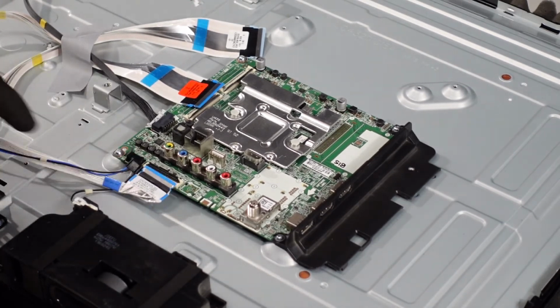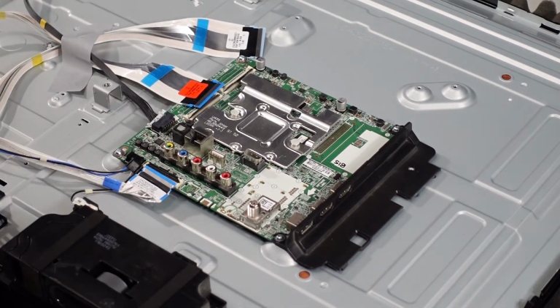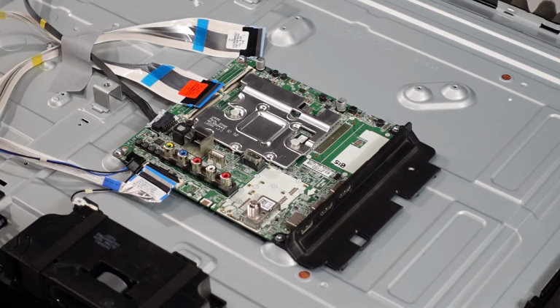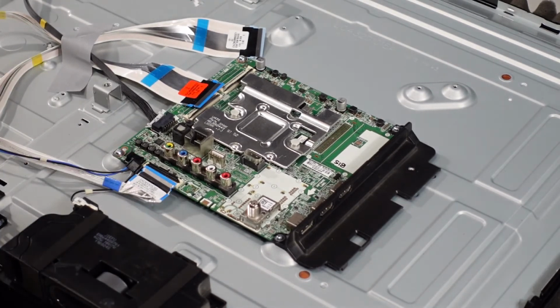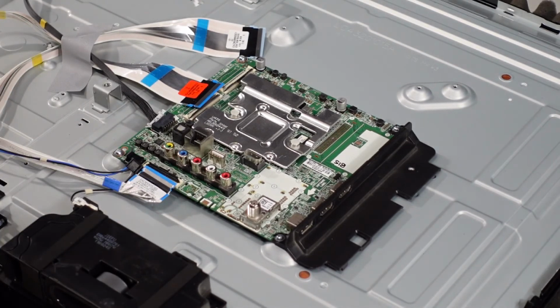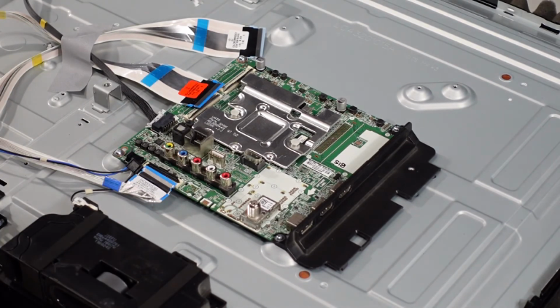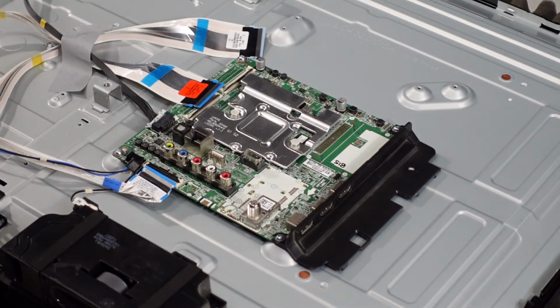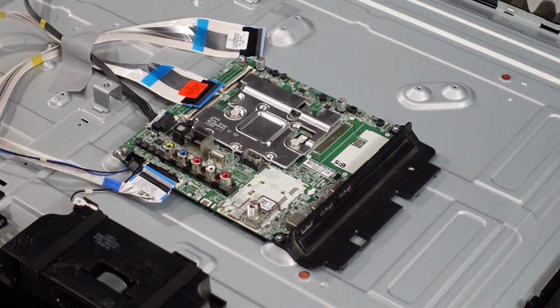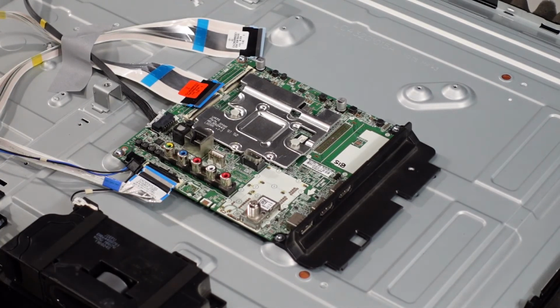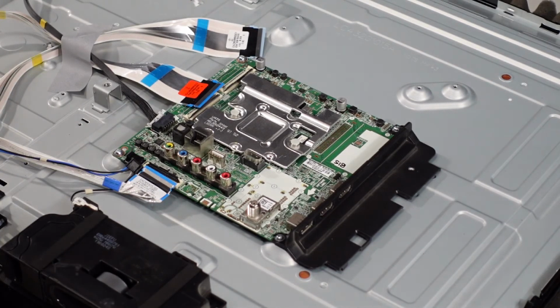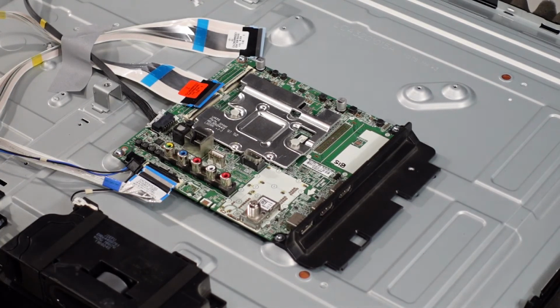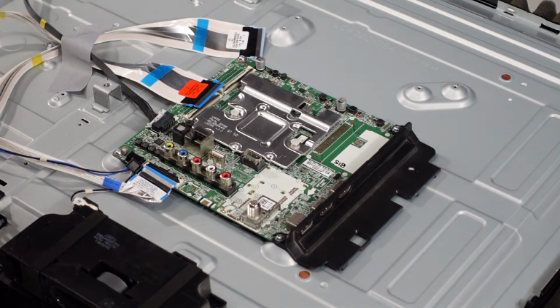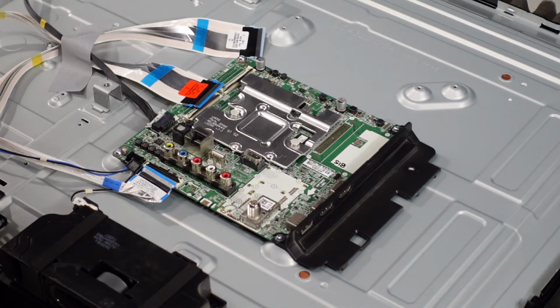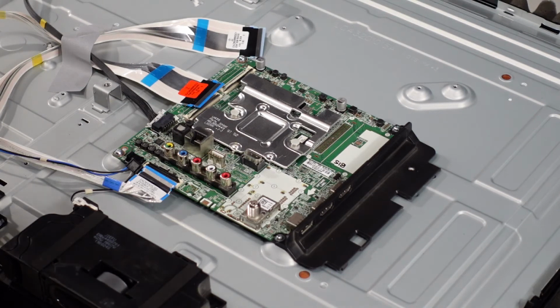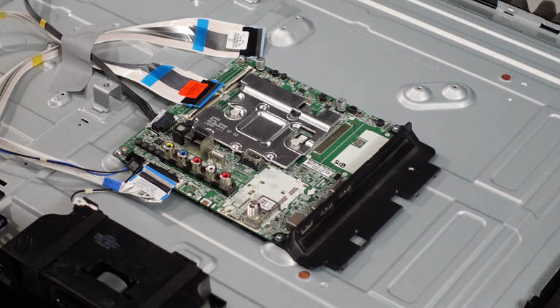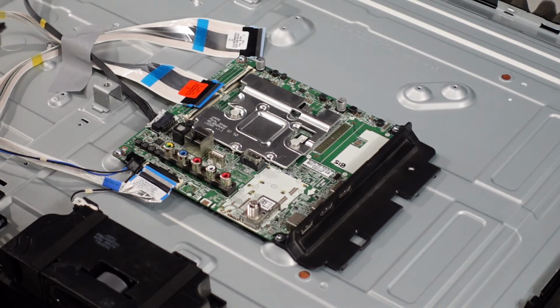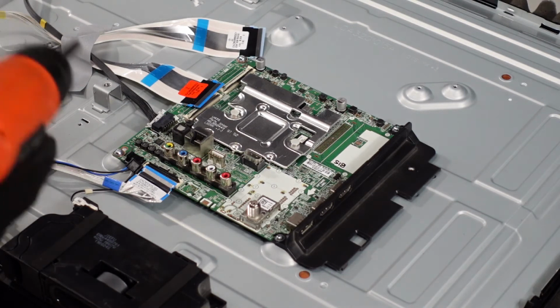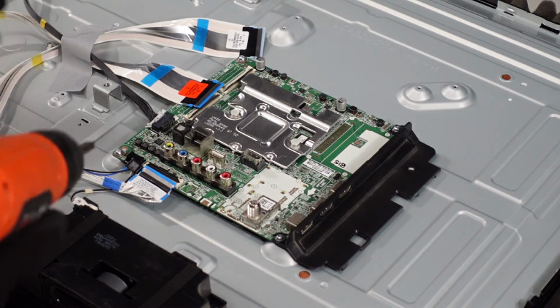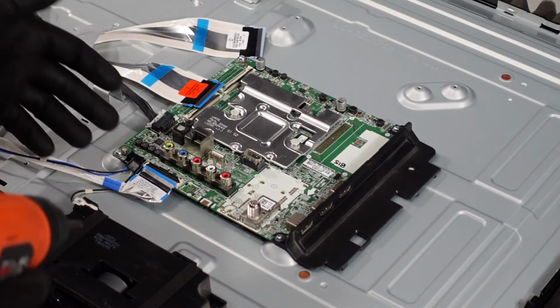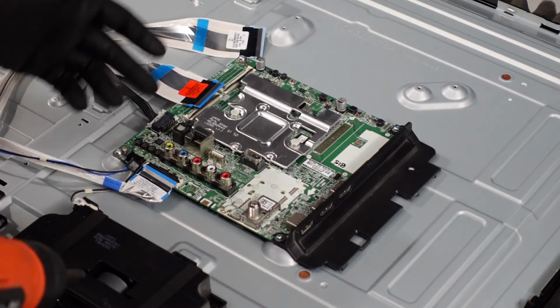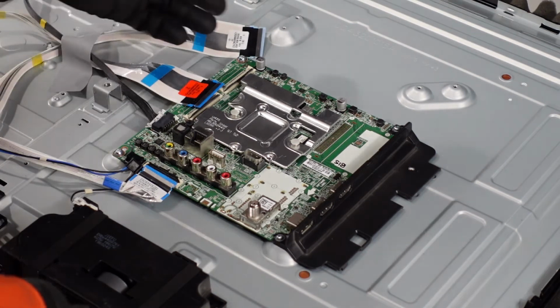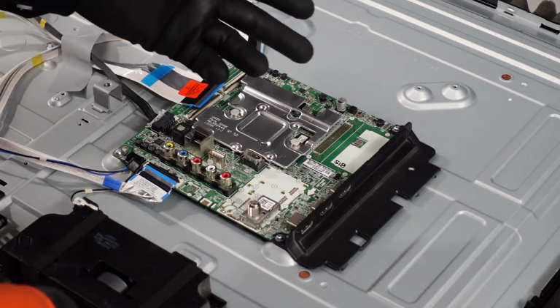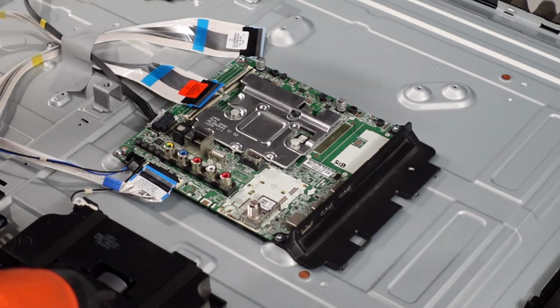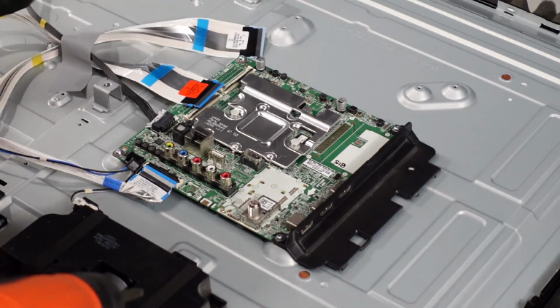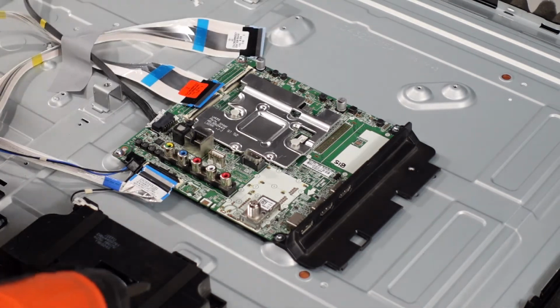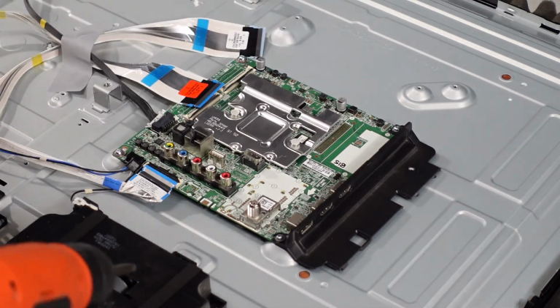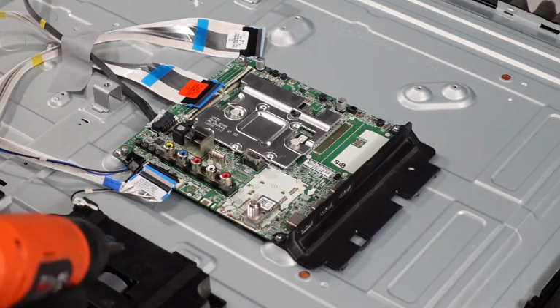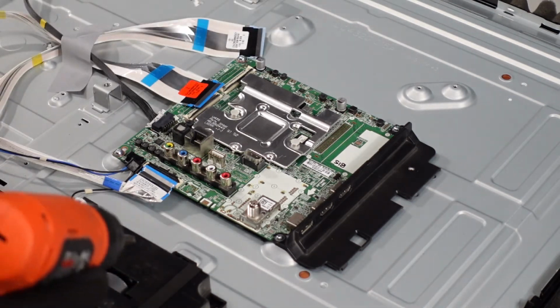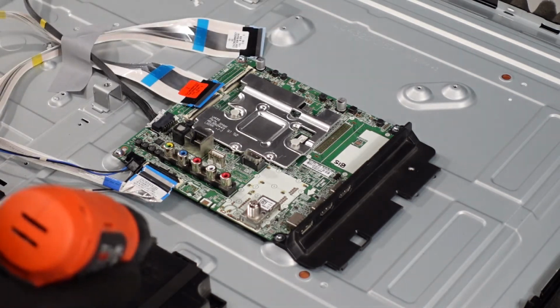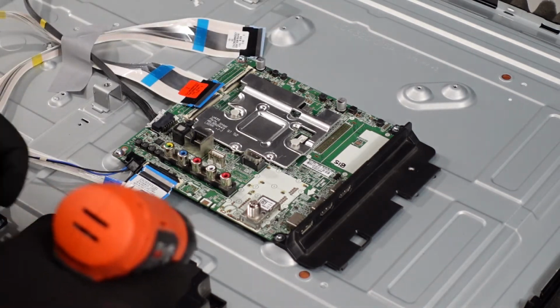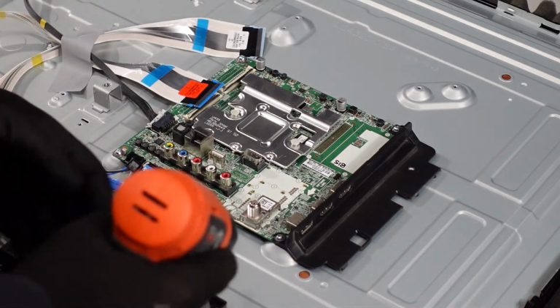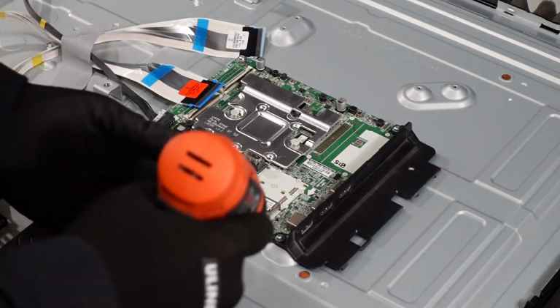Now that we've got the plugs and everything out, we're going to use our screw gun to get these four screws out, and that should be the main board.